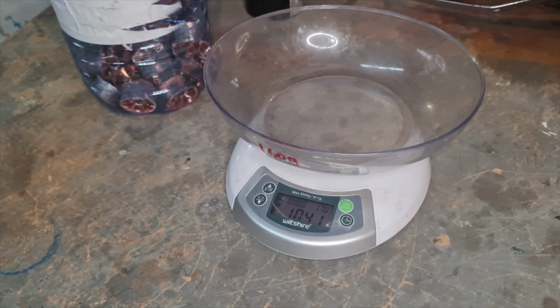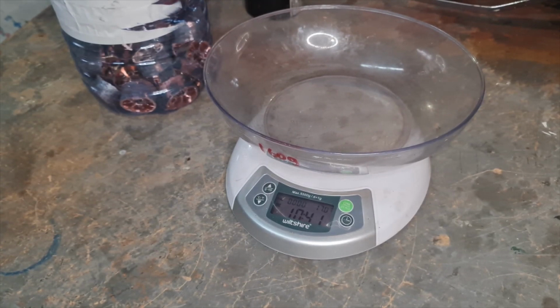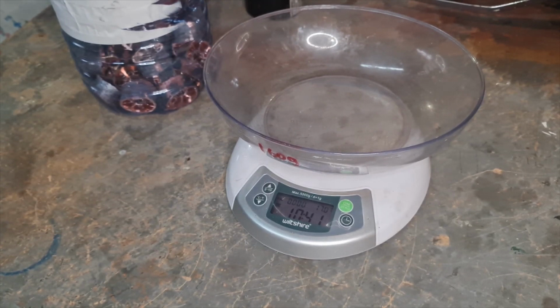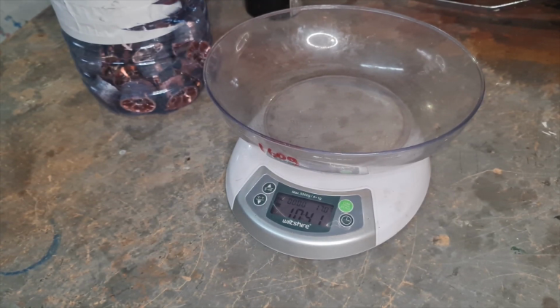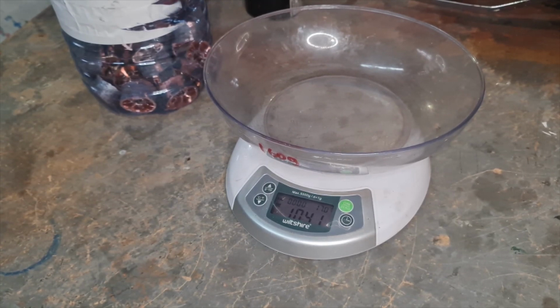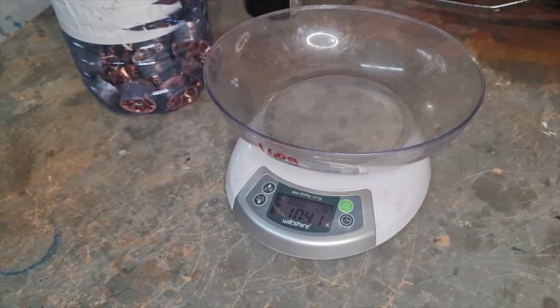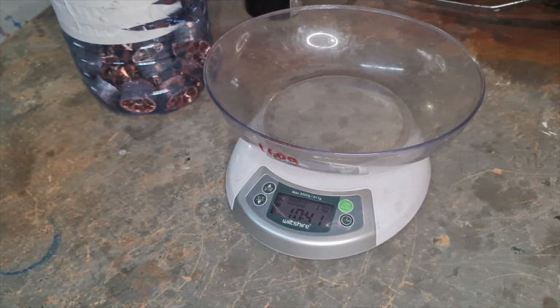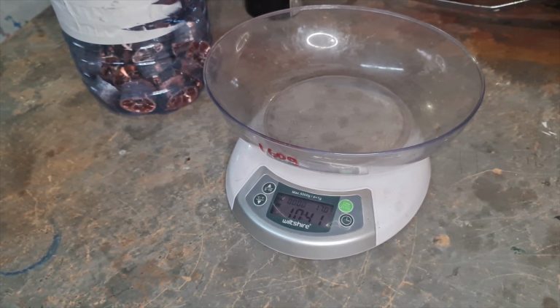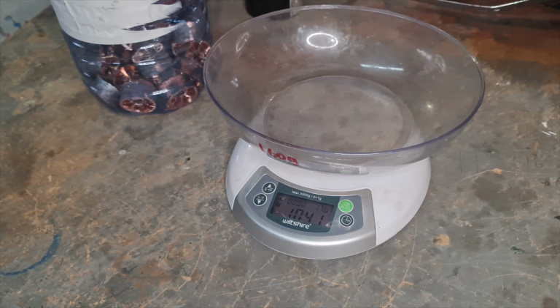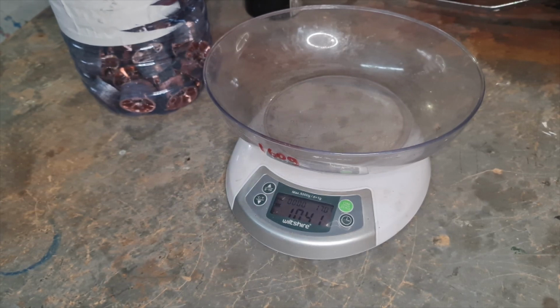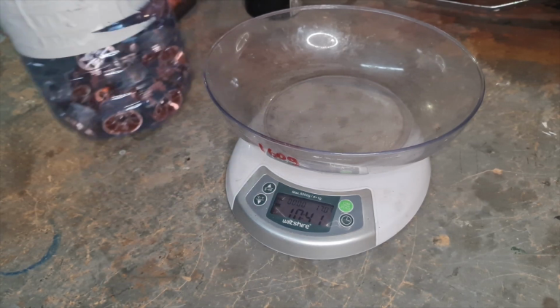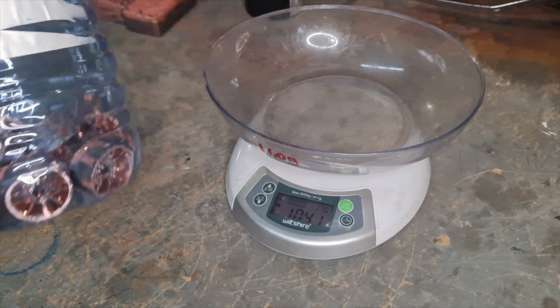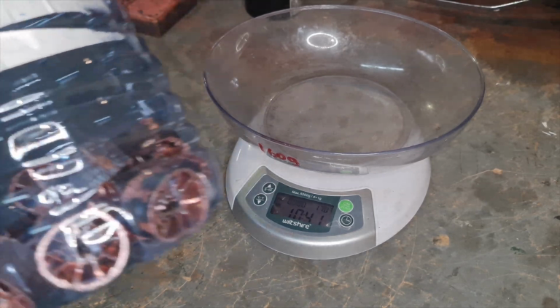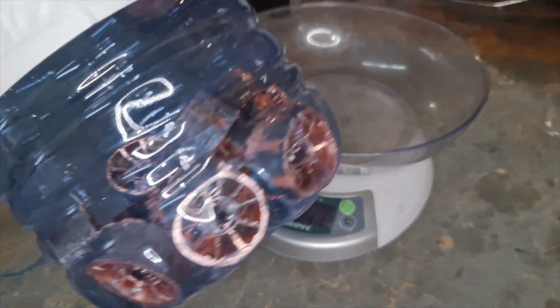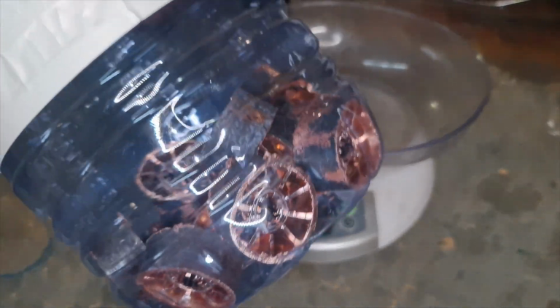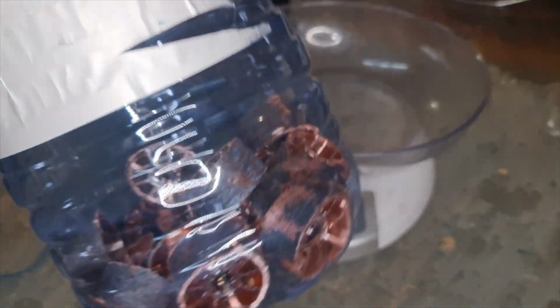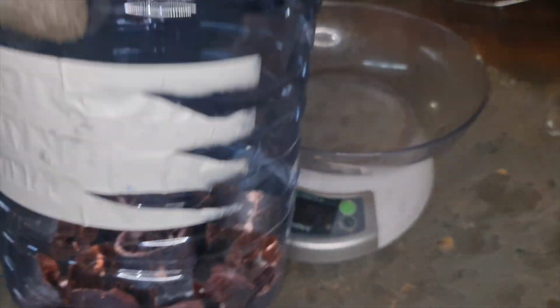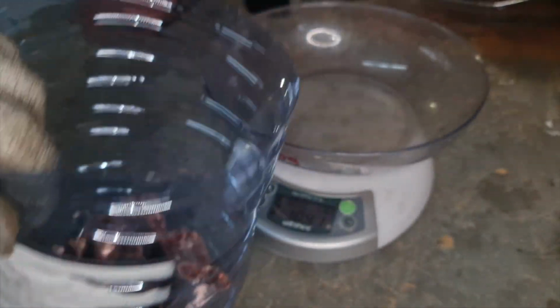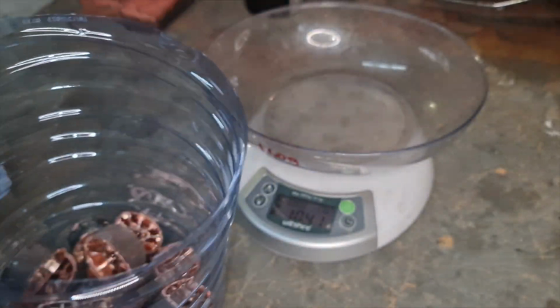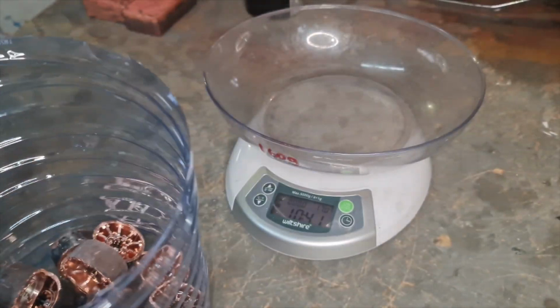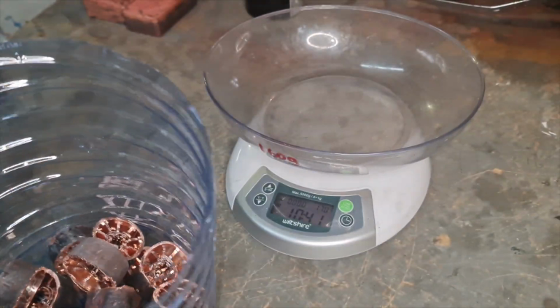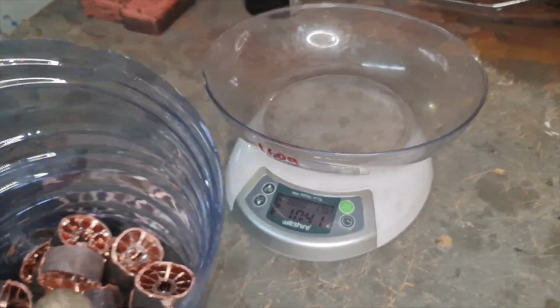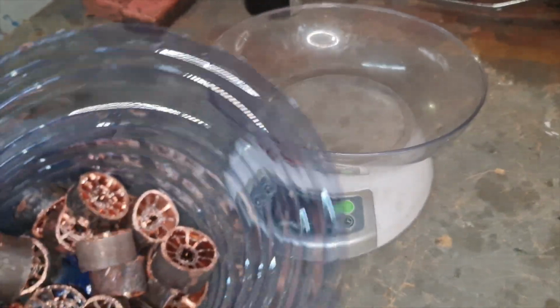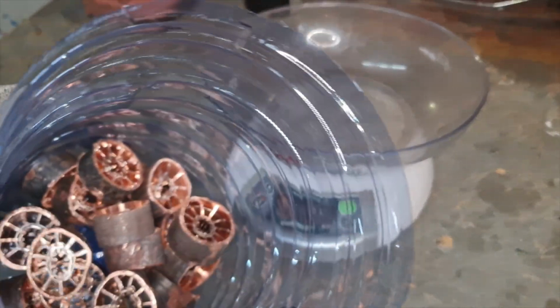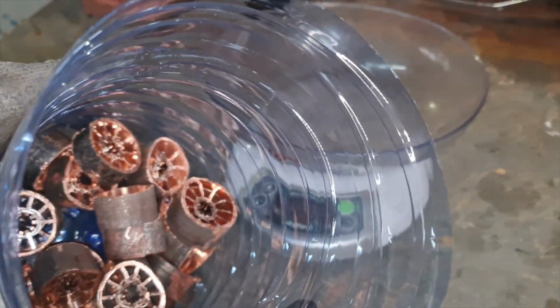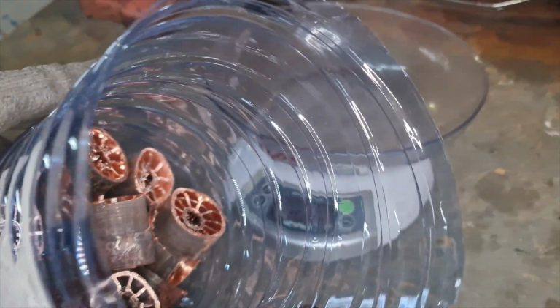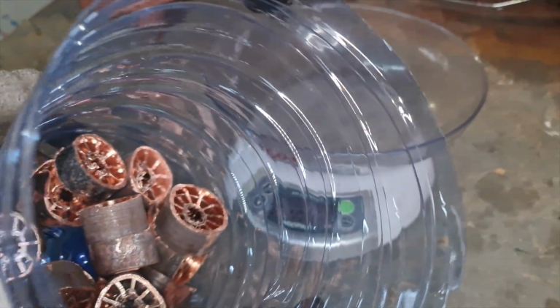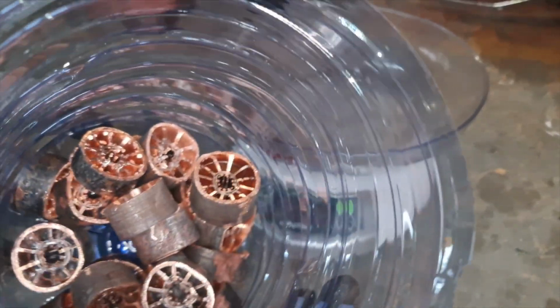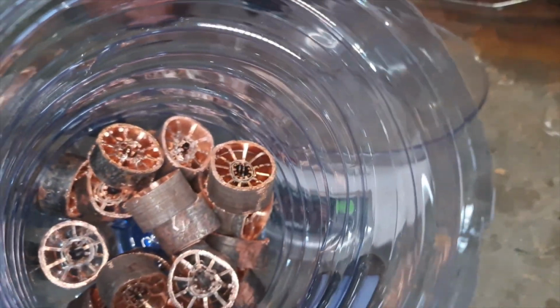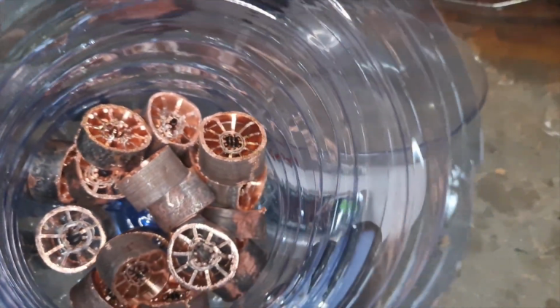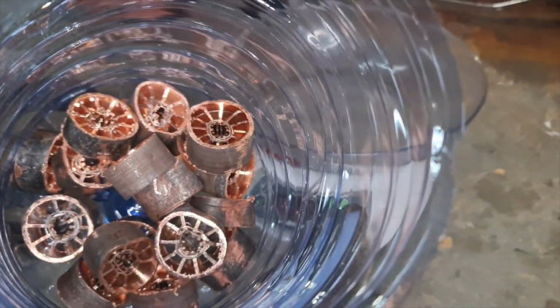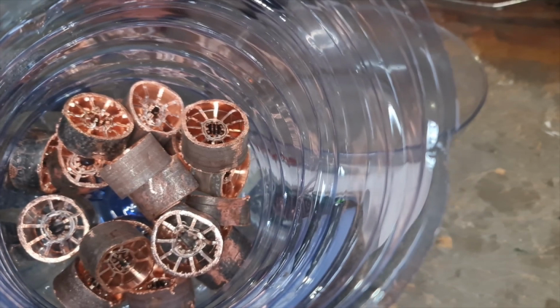Hey Scrappers, welcome back. So as you can see, here's the end result — they've all been cut up.